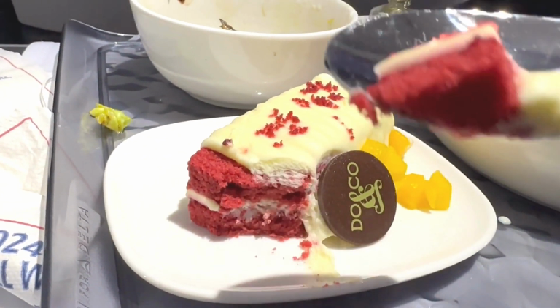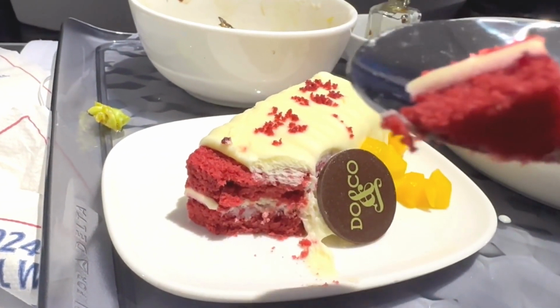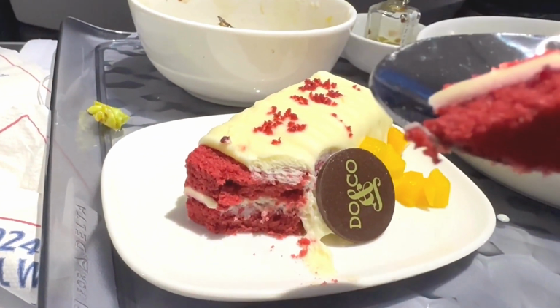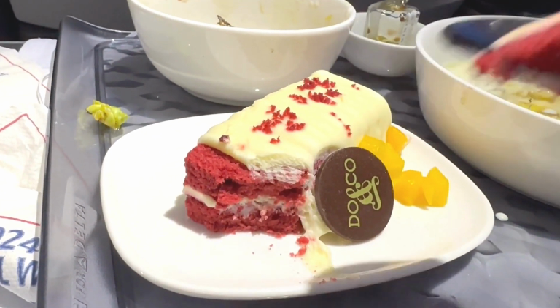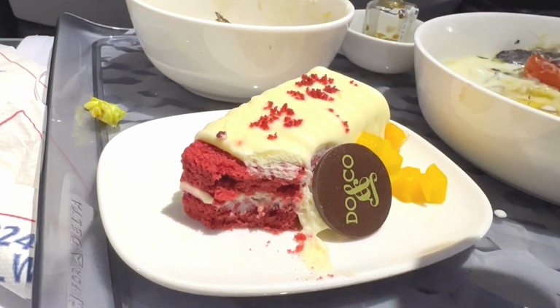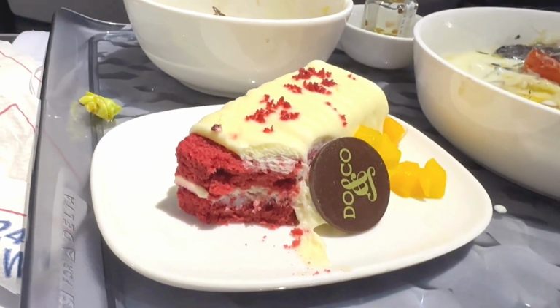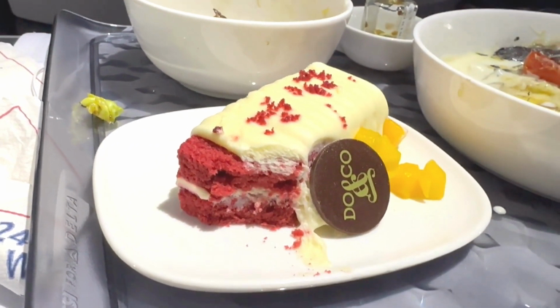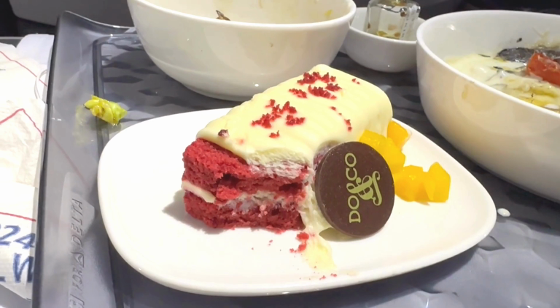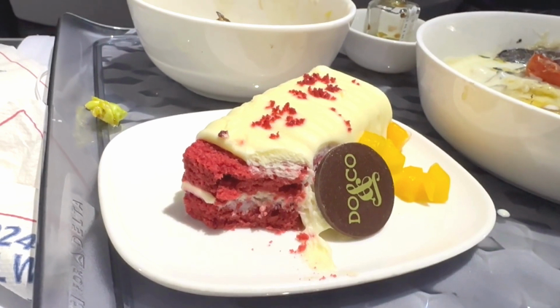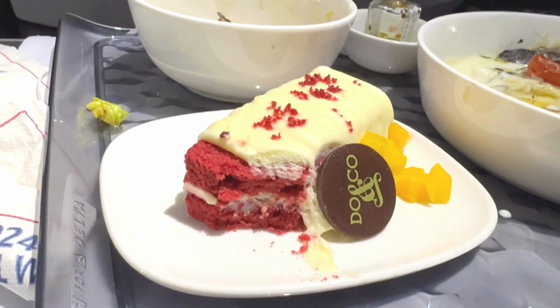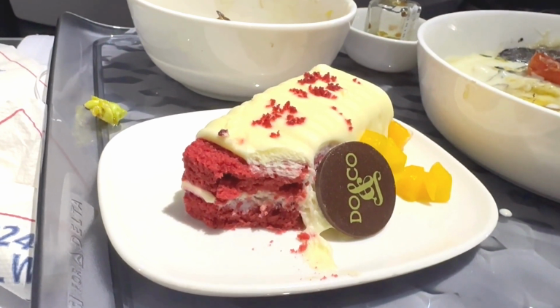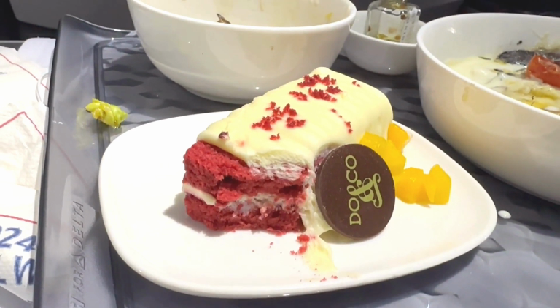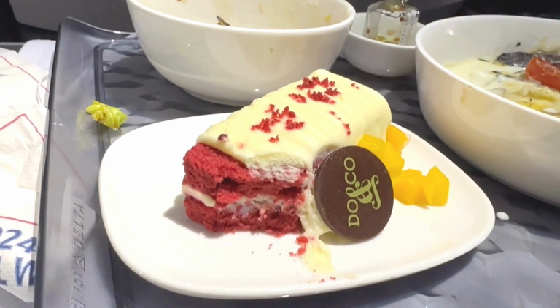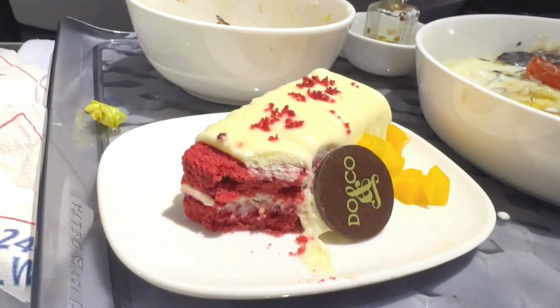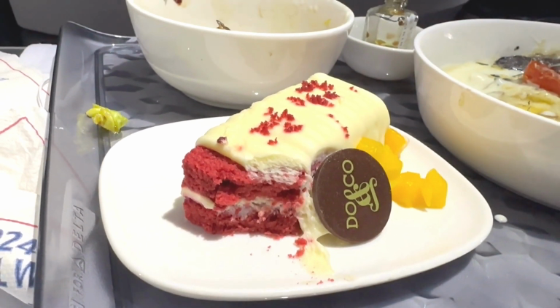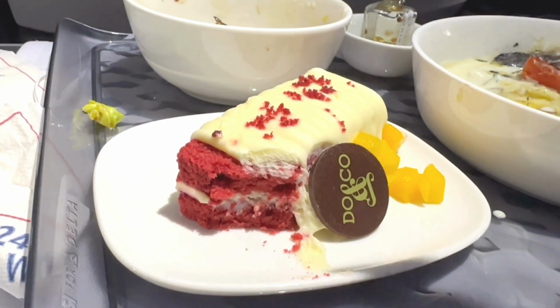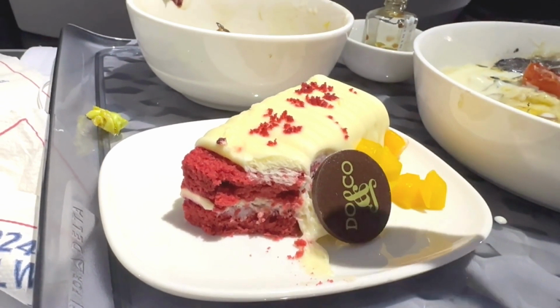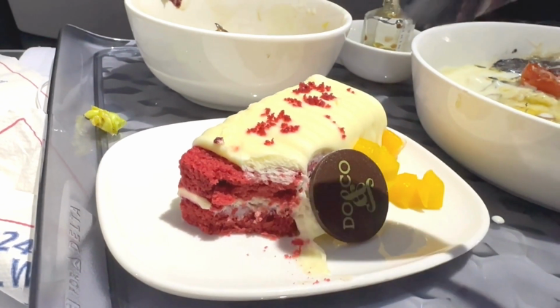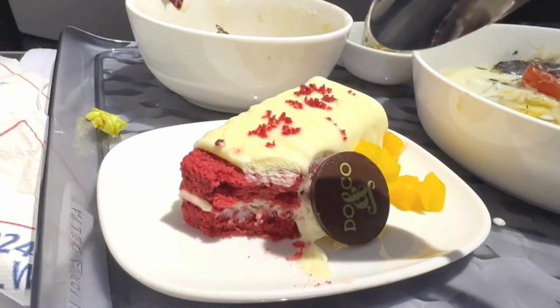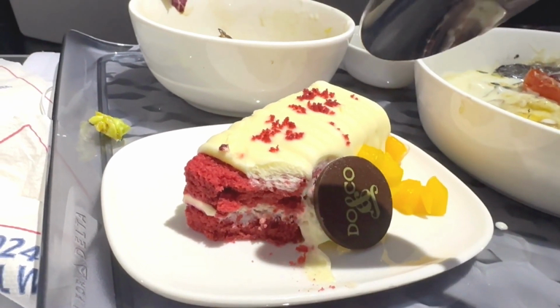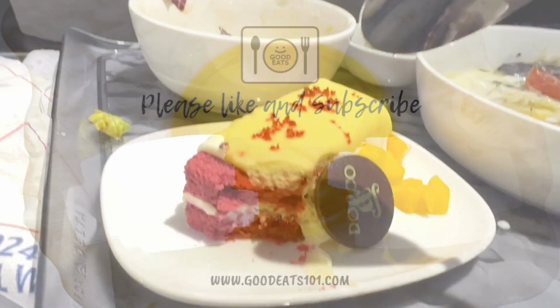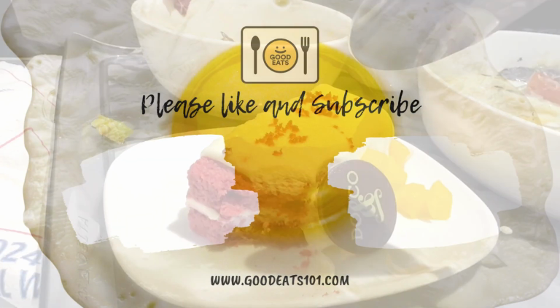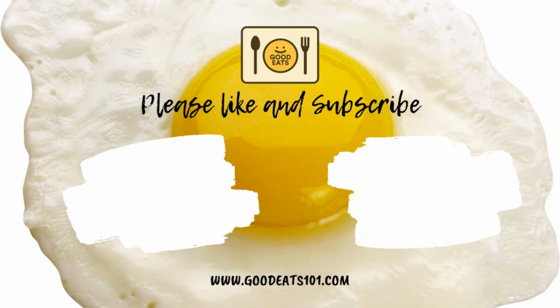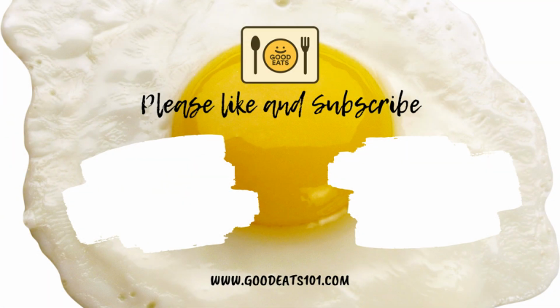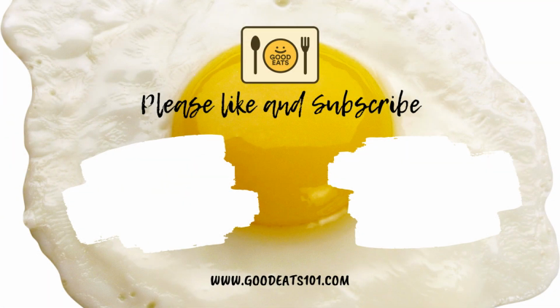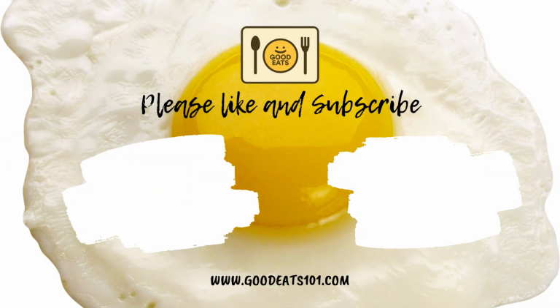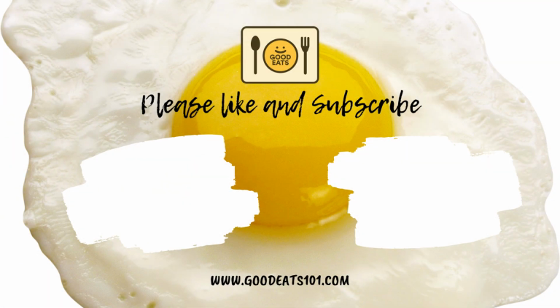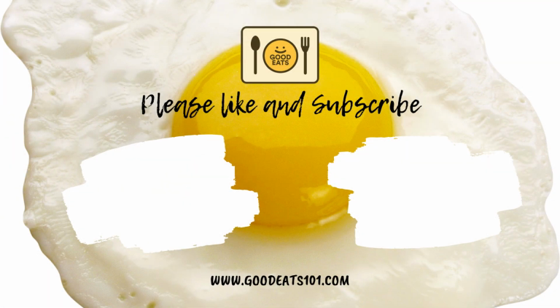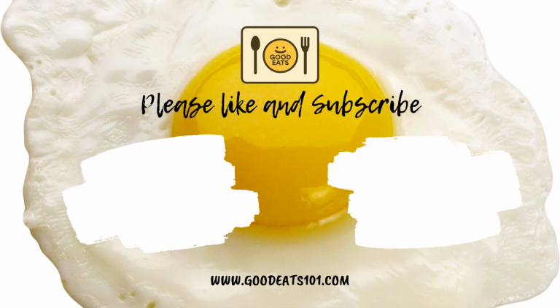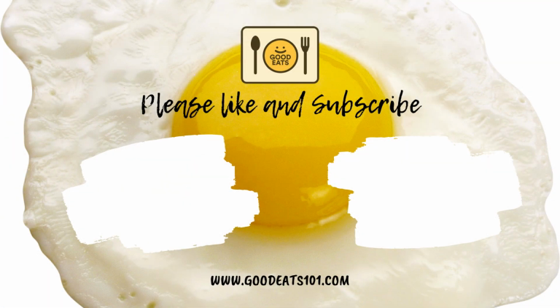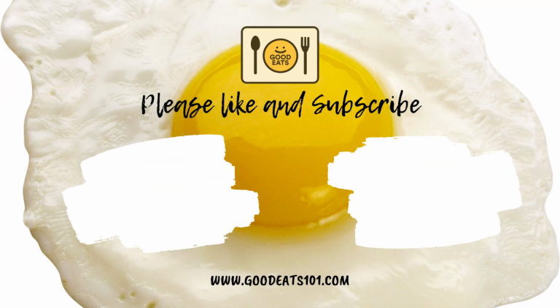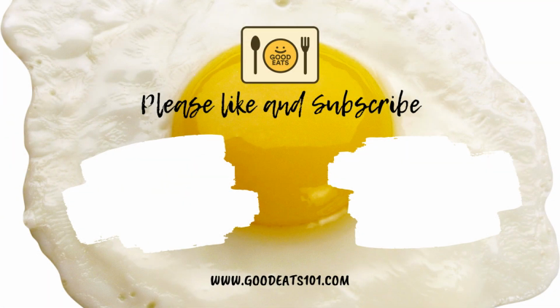I hope you enjoyed this video. Don't forget to like and subscribe for more food tours like this. Thanks for watching.